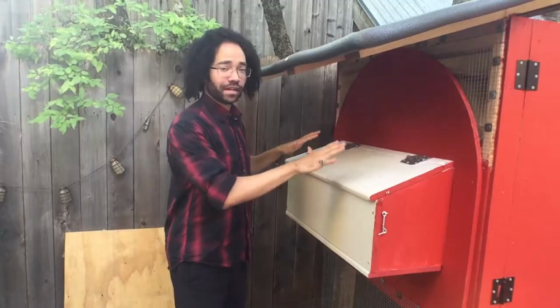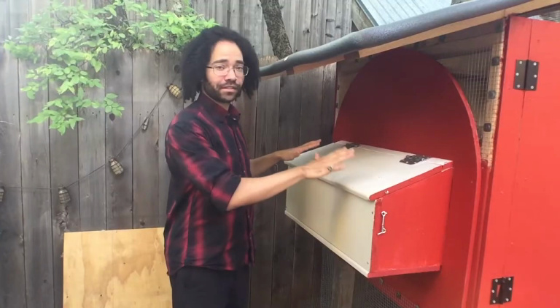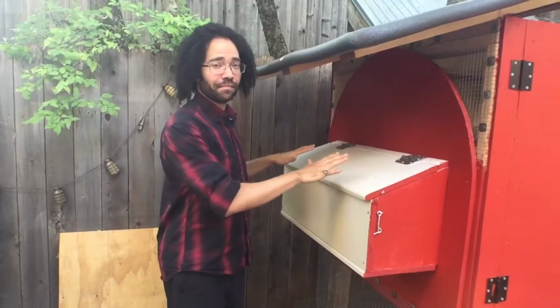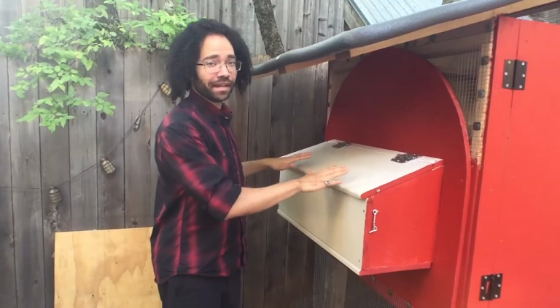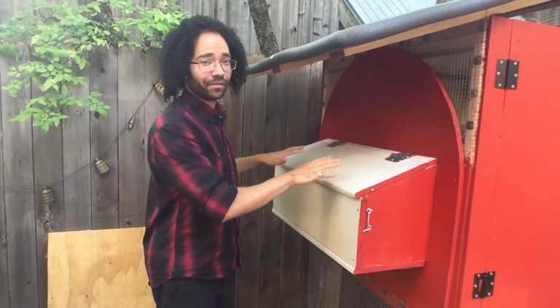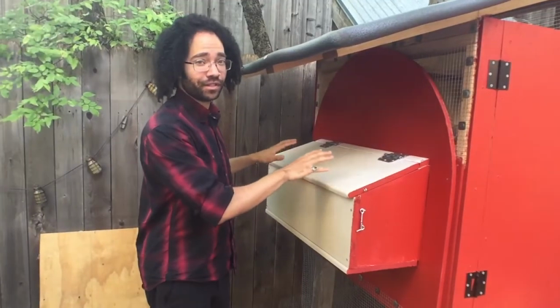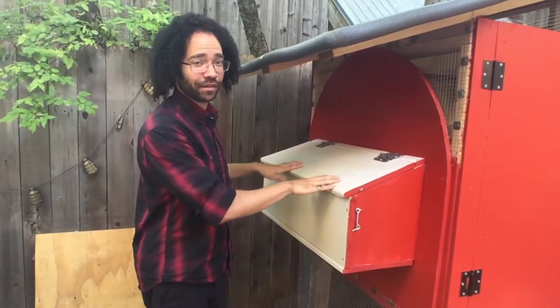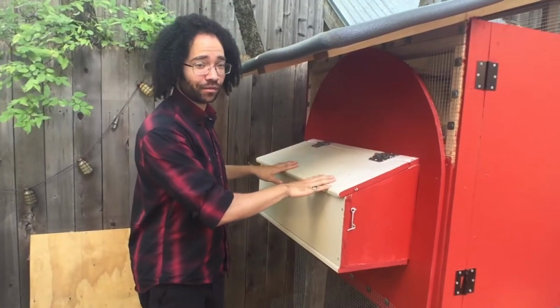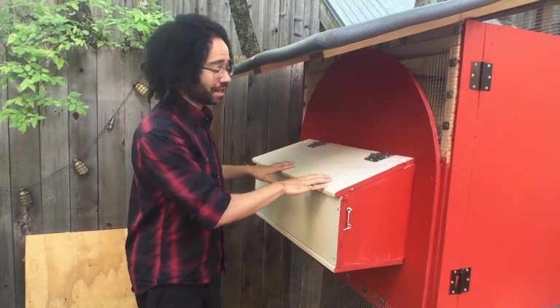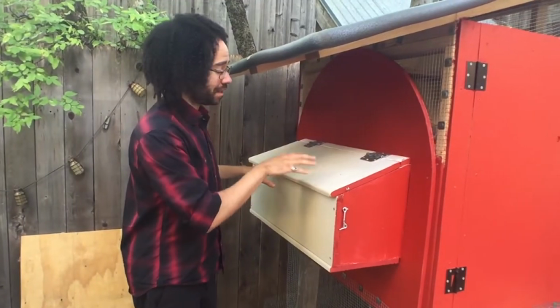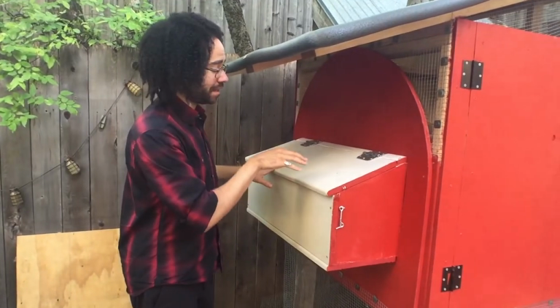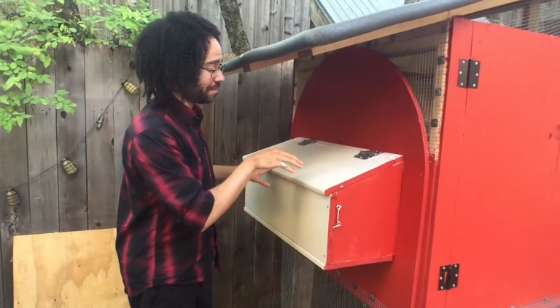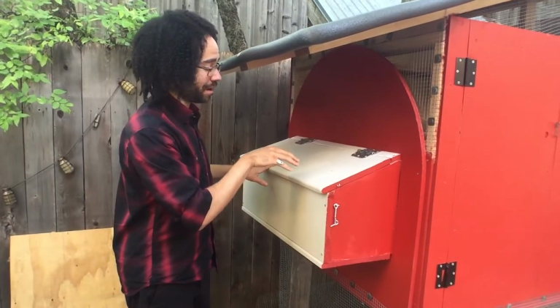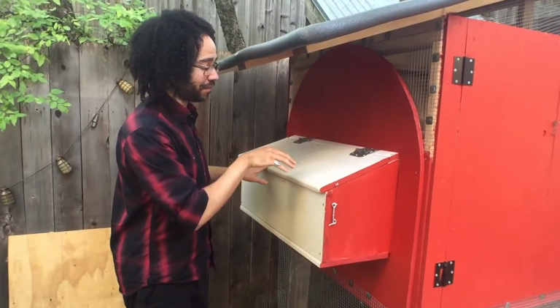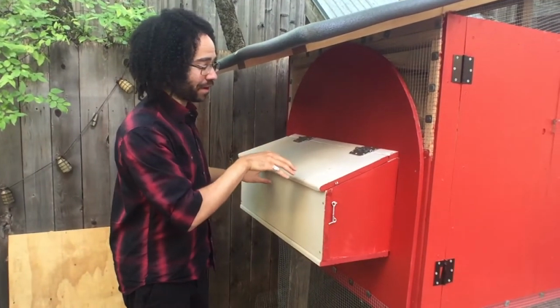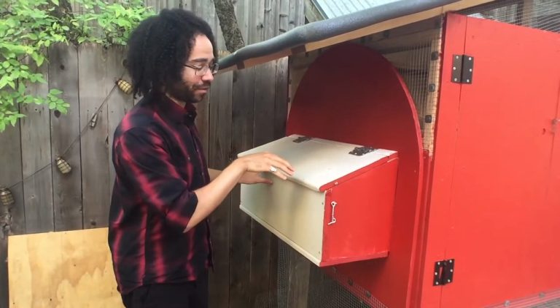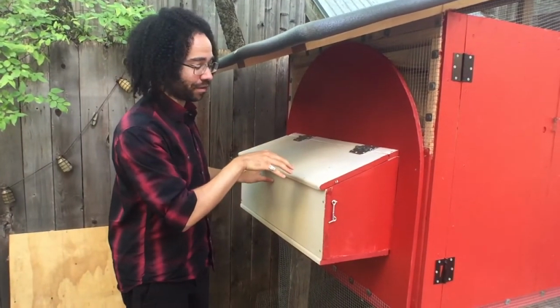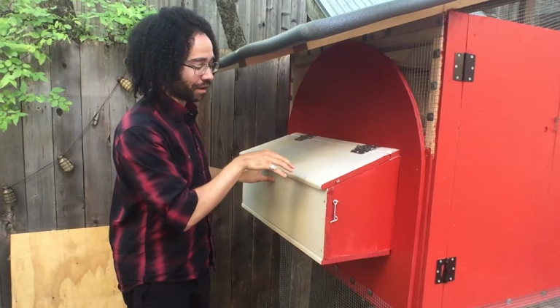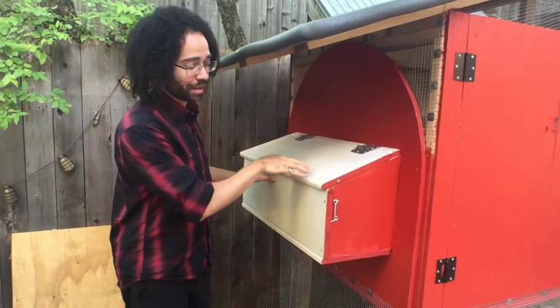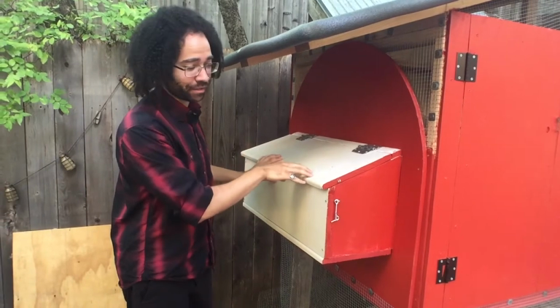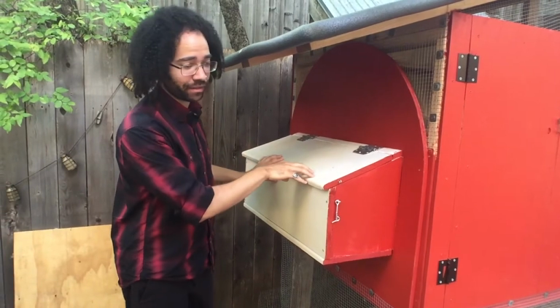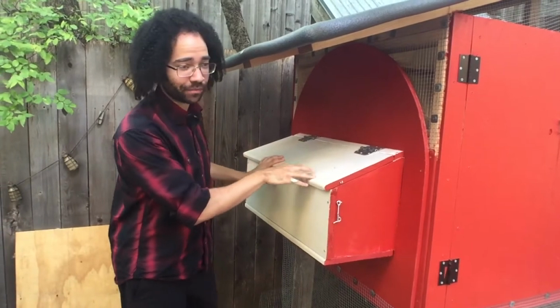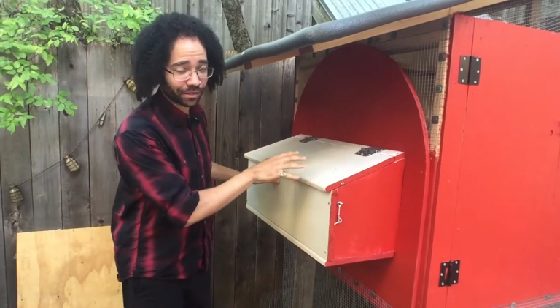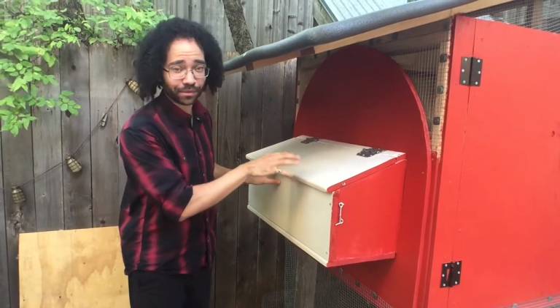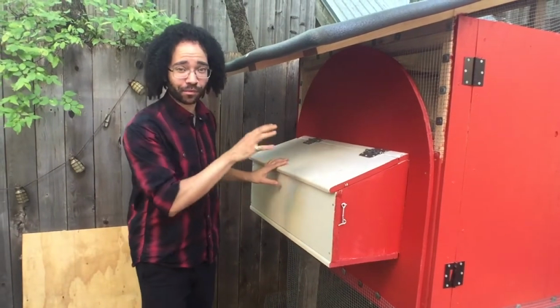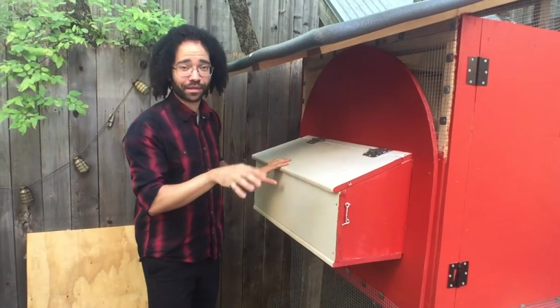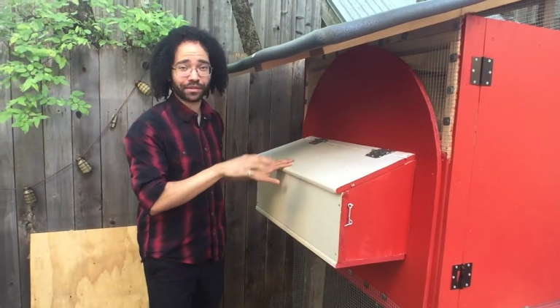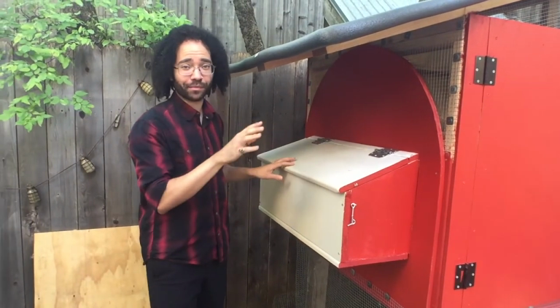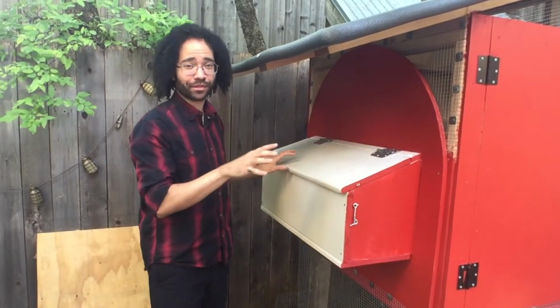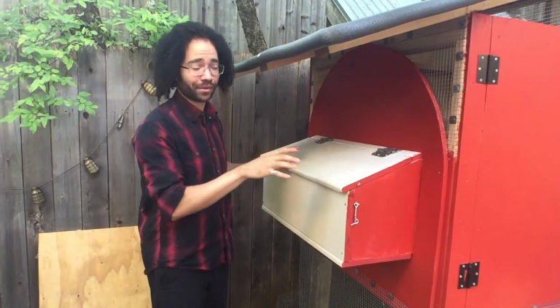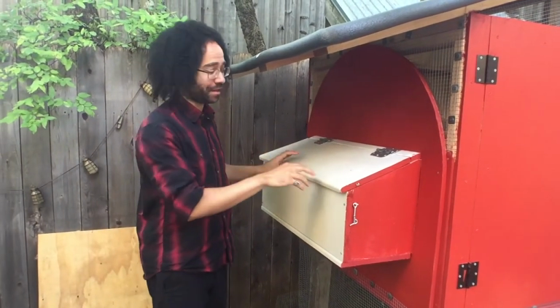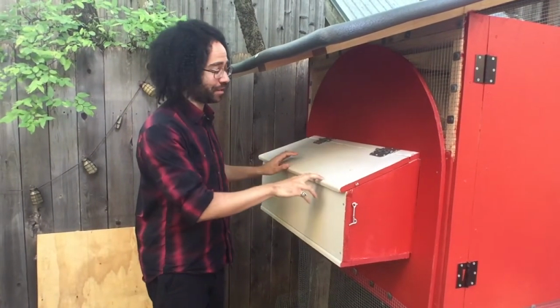This nesting box is actually made out of shelves that came out of our pantry. We started doing this whole pantry demolition and rearrangement.